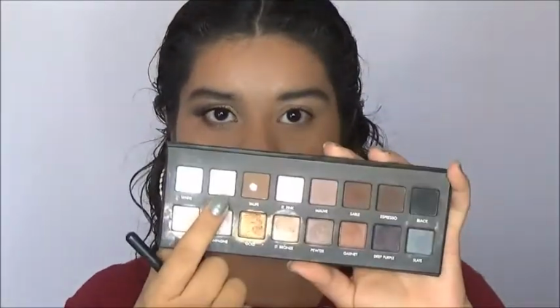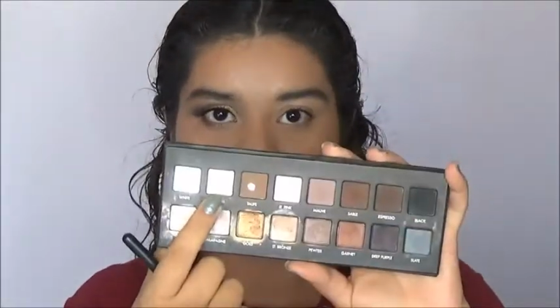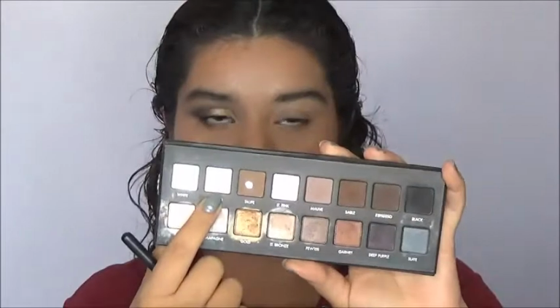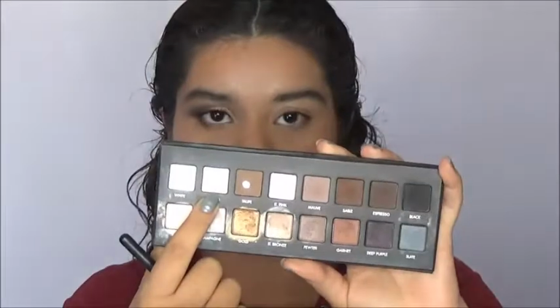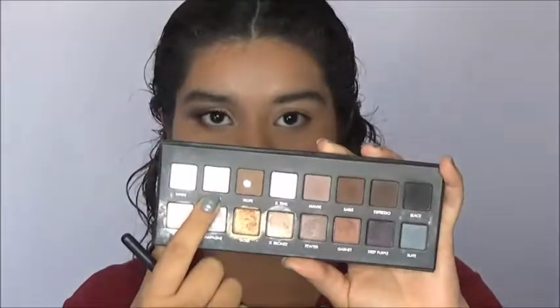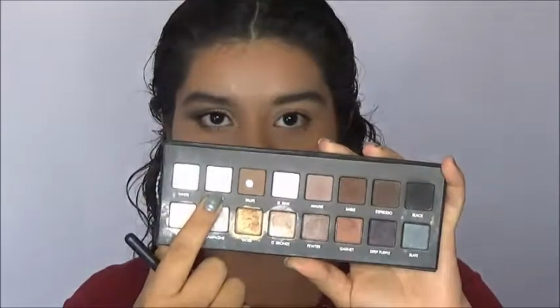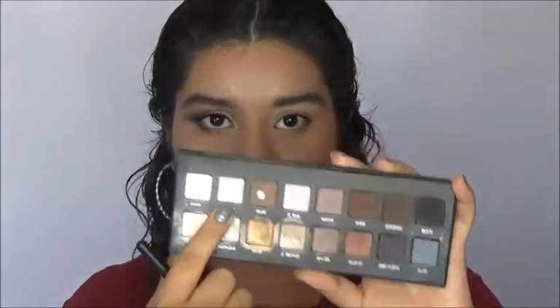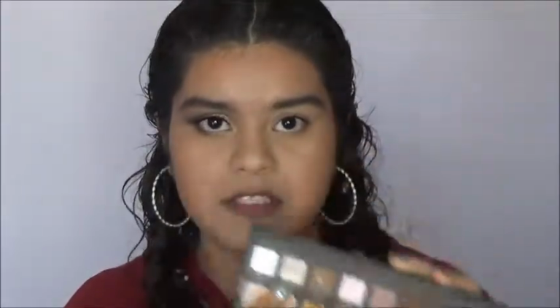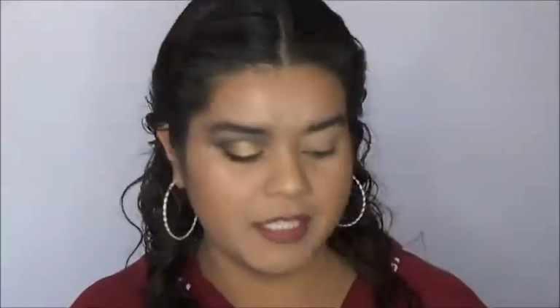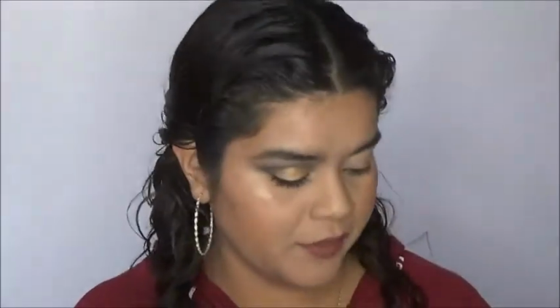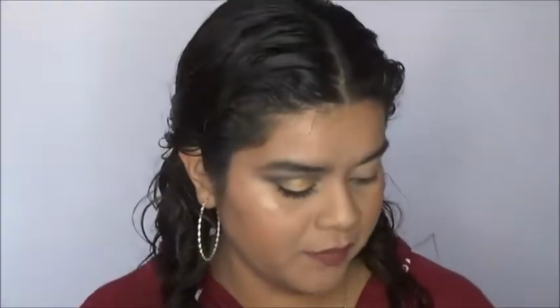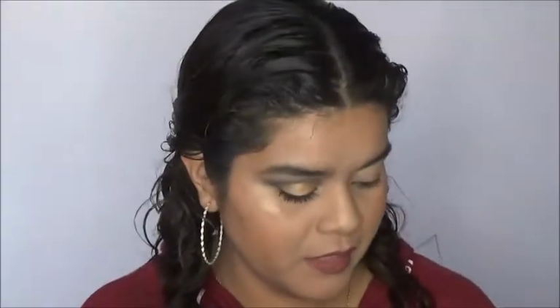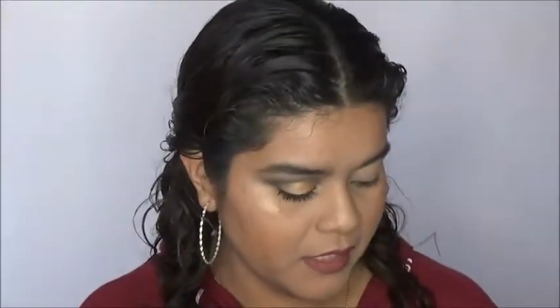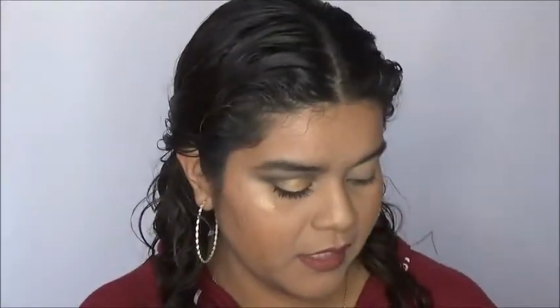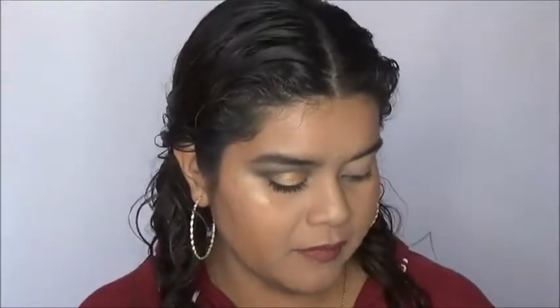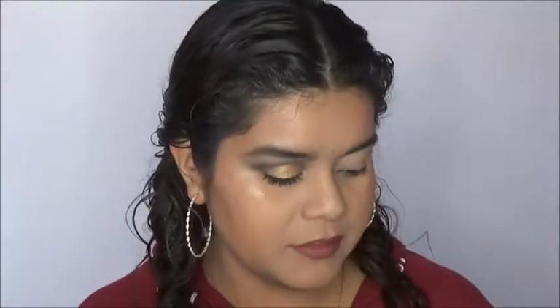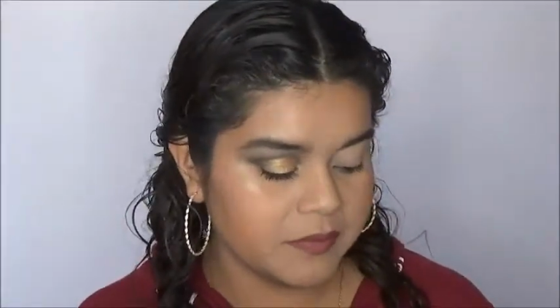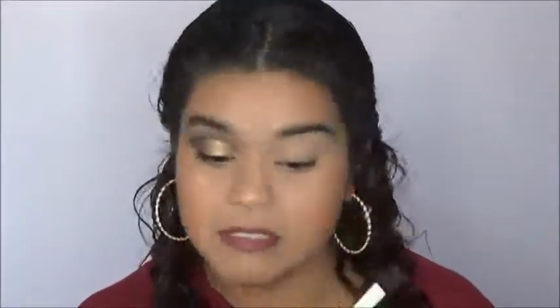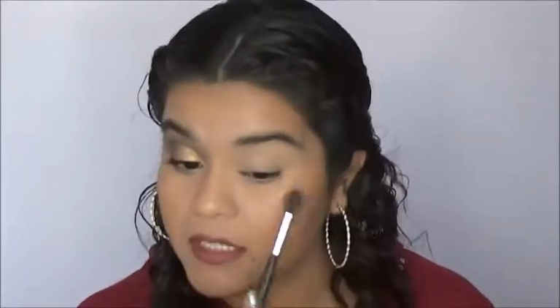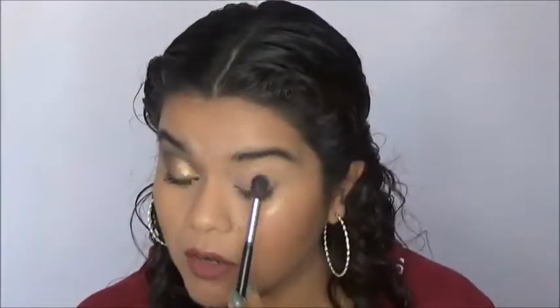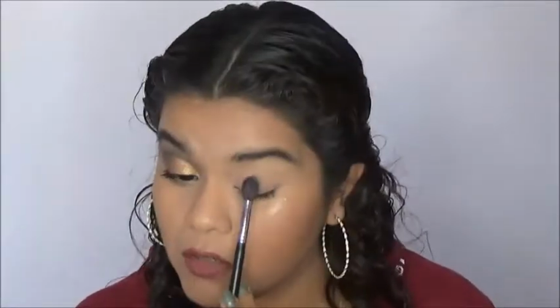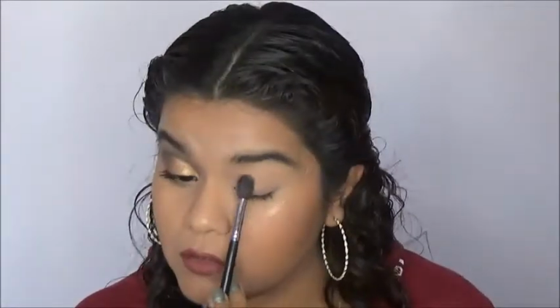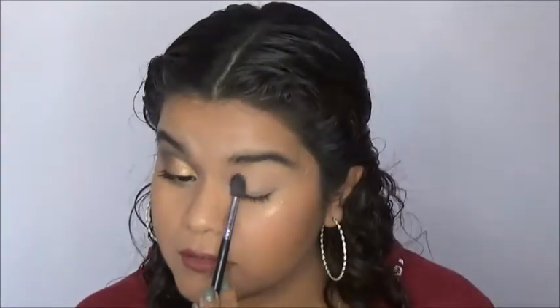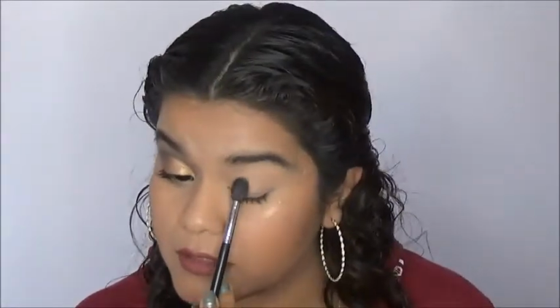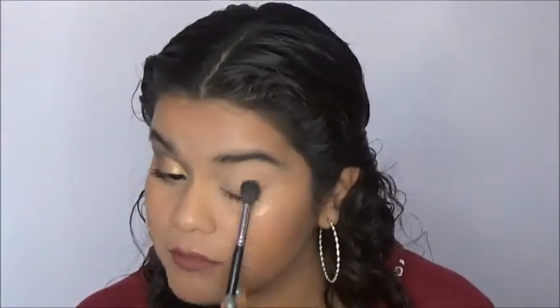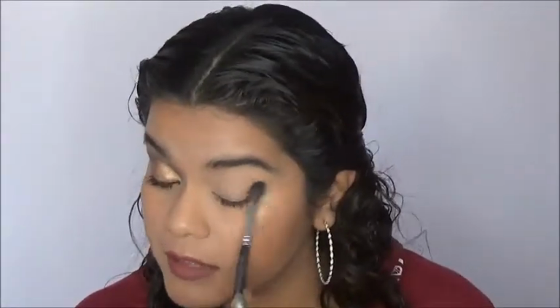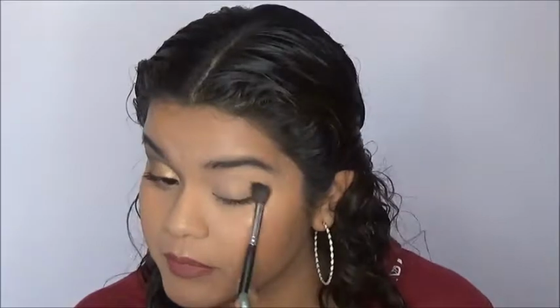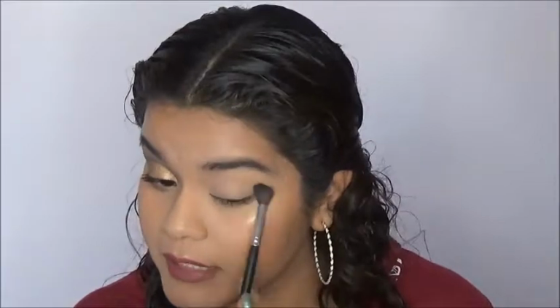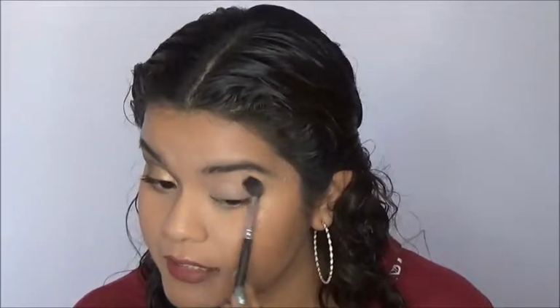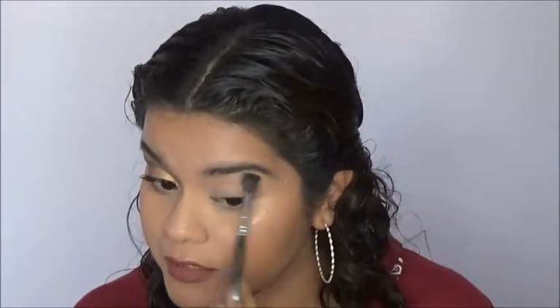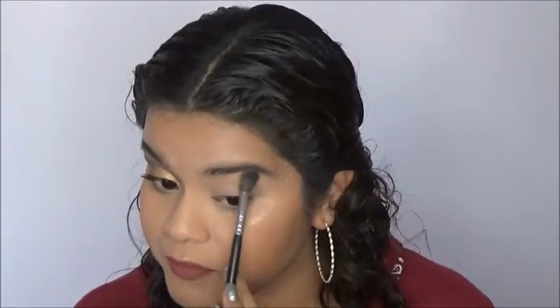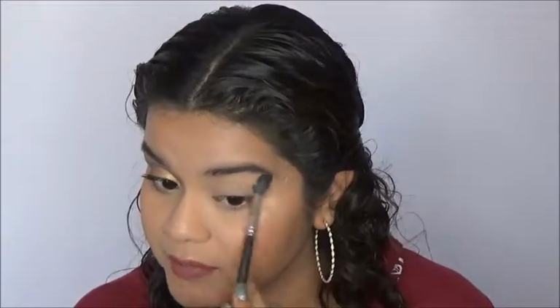To set my eyeshadow primer, I'm going to go into the shade Cream and I'm going to place that all over where I put the eyeshadow primer.